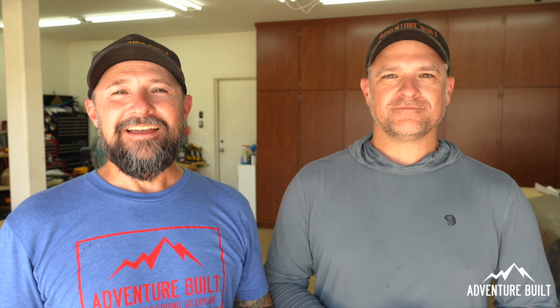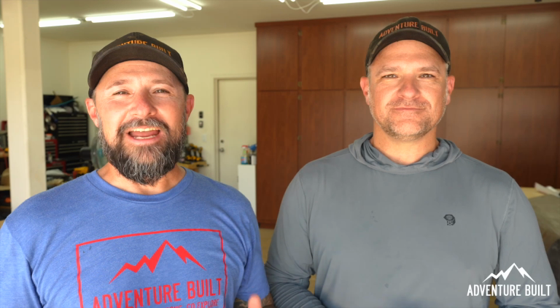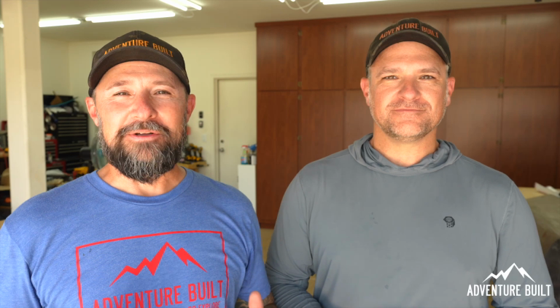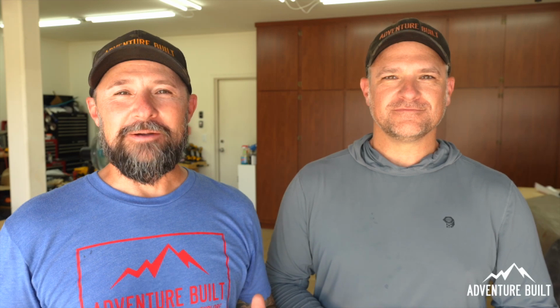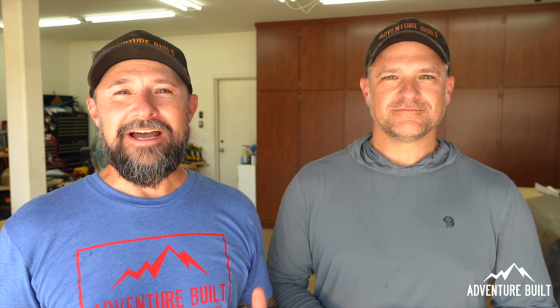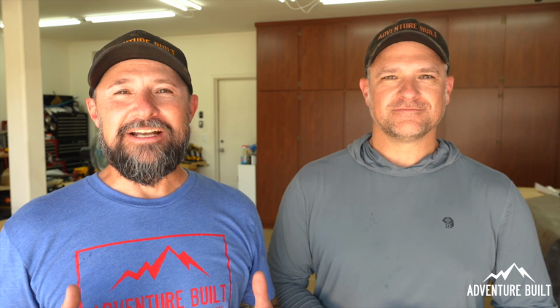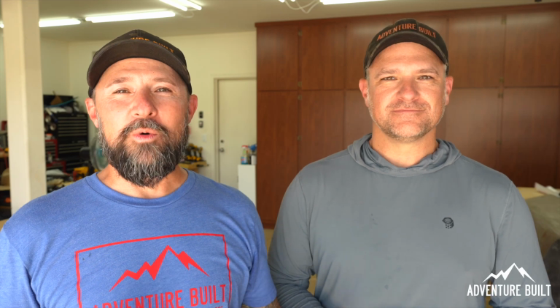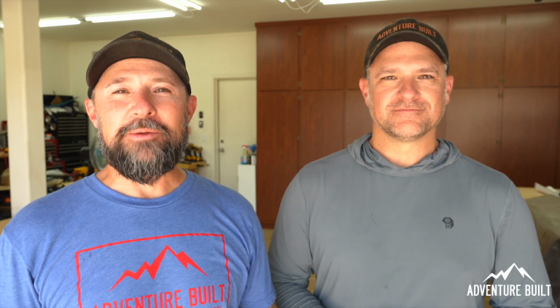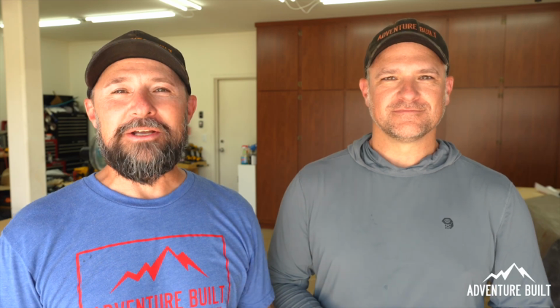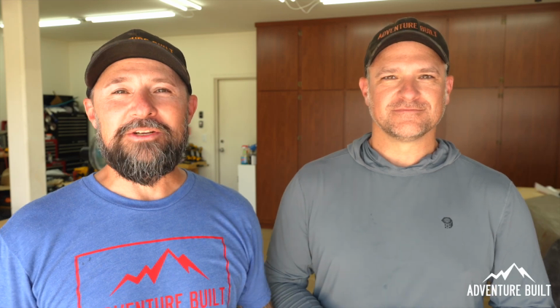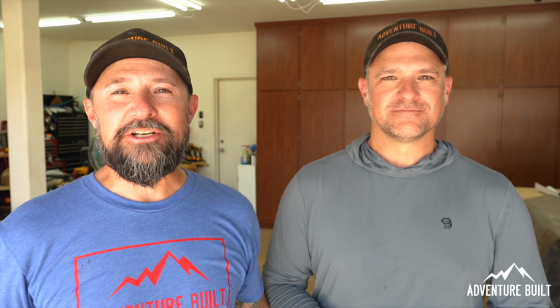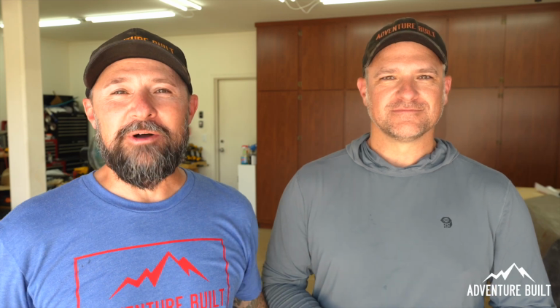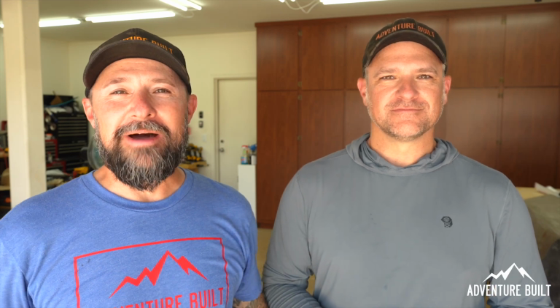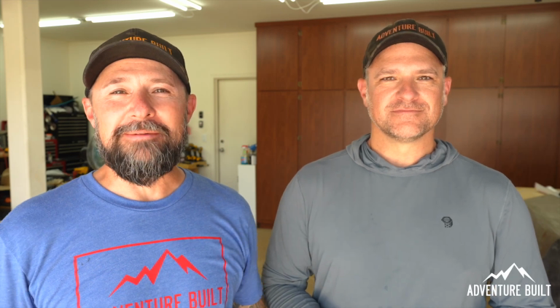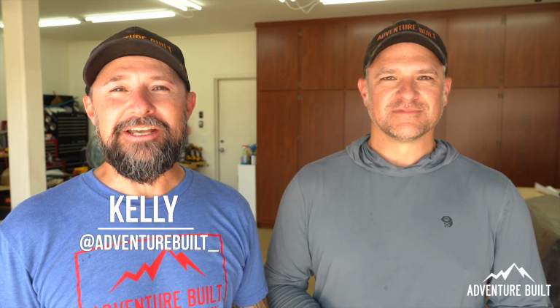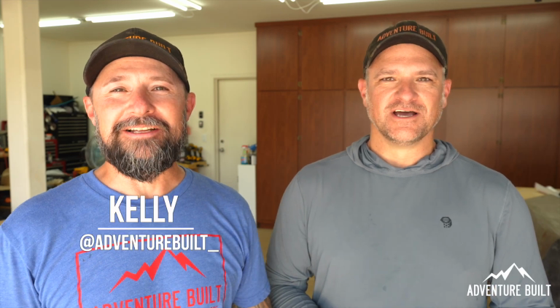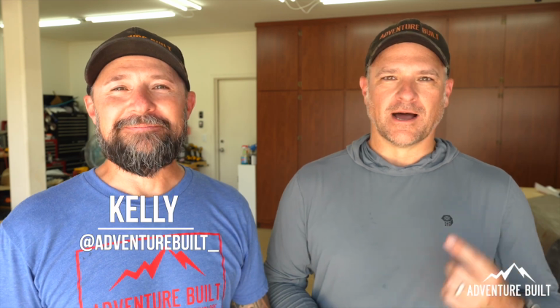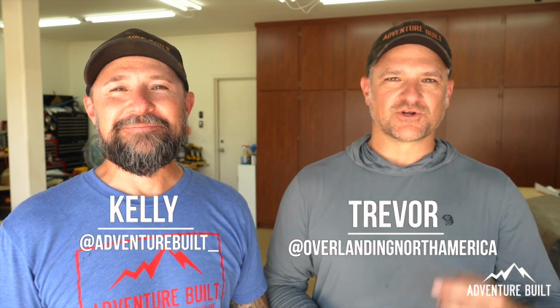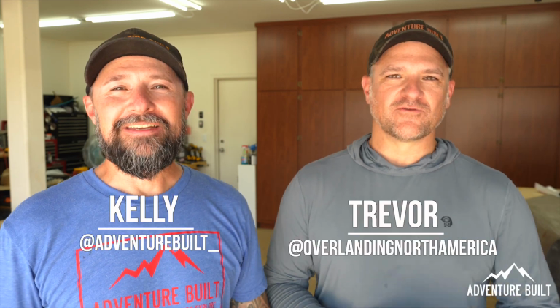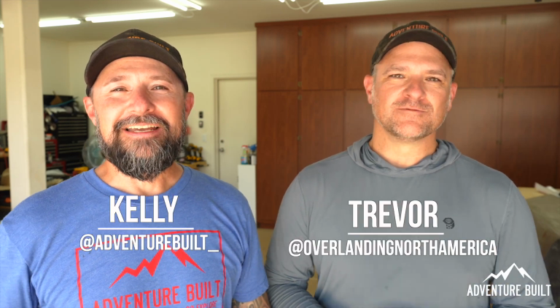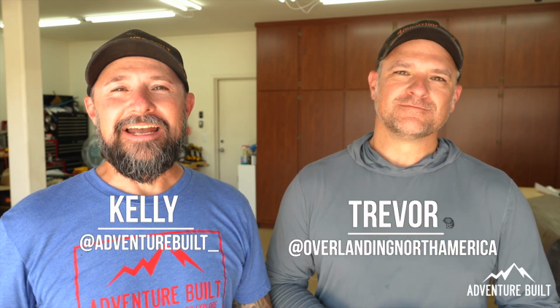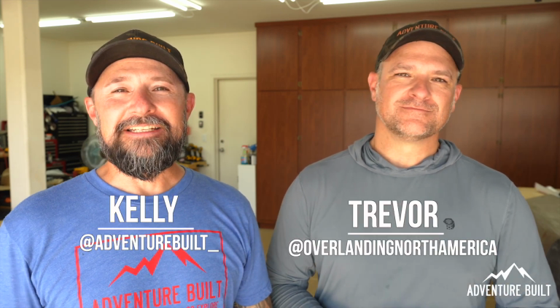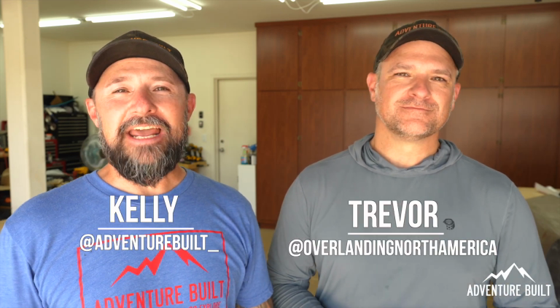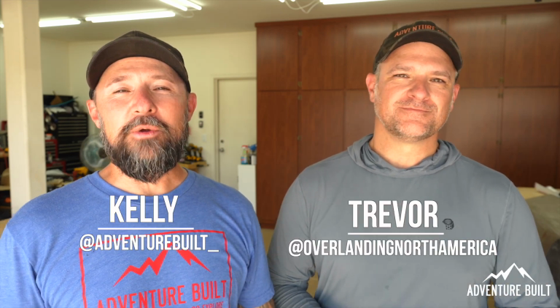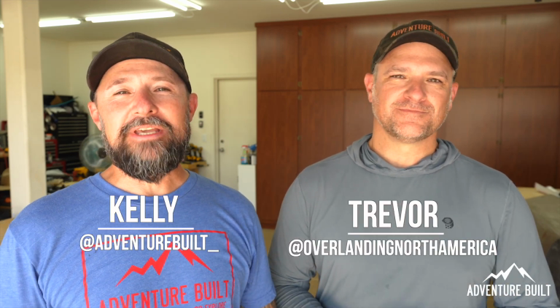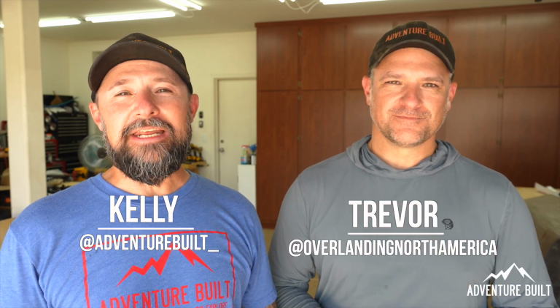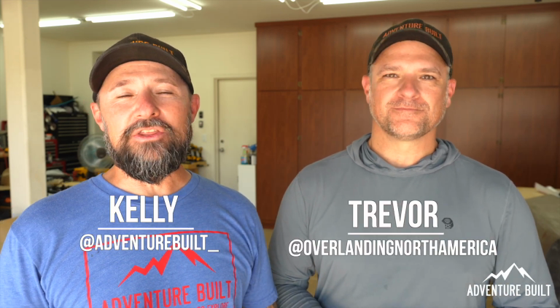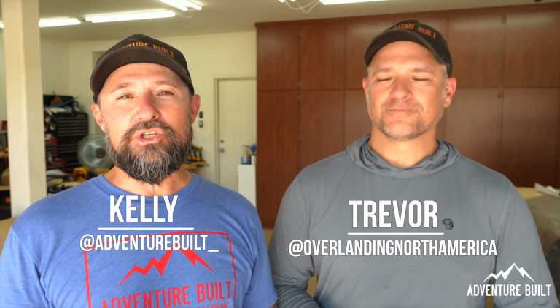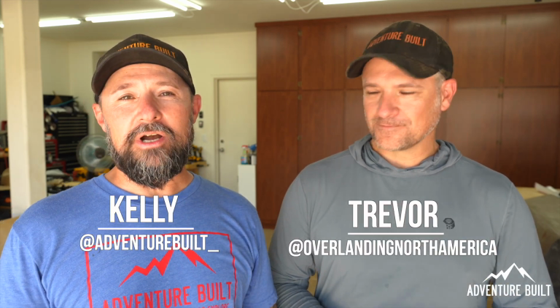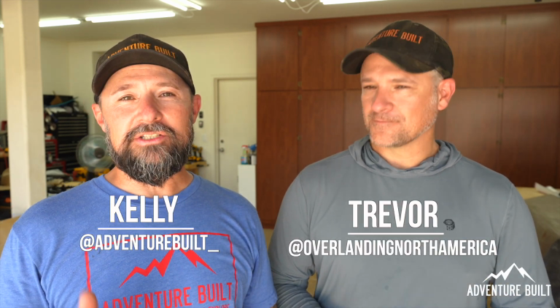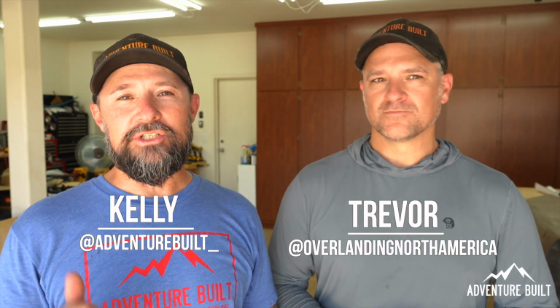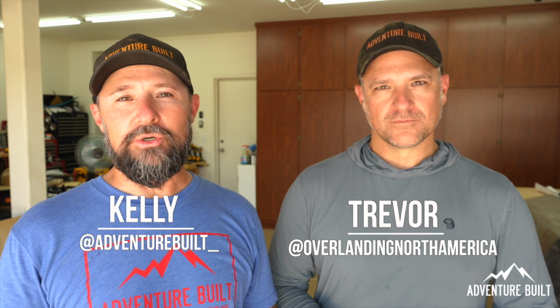Hey, what's up guys? Welcome back to Adventure Belt. My name is Kelly. I'm Trevor. Hey, today we're getting the trucks tuned.